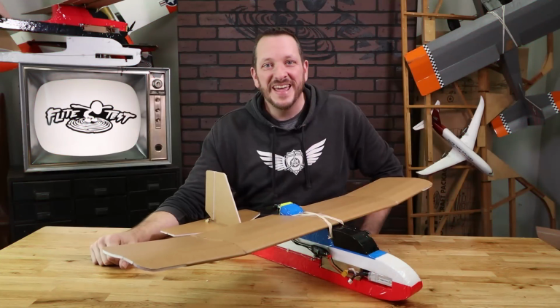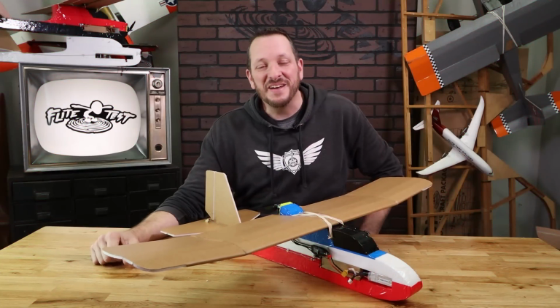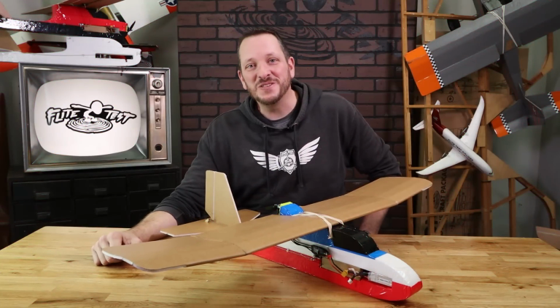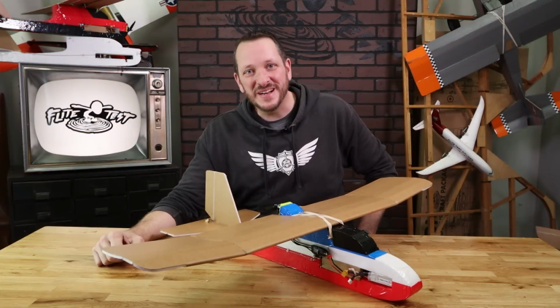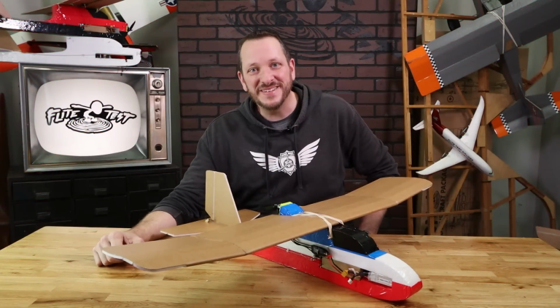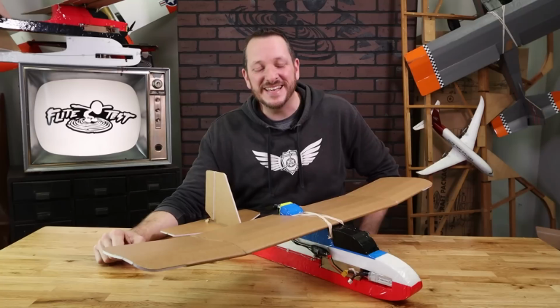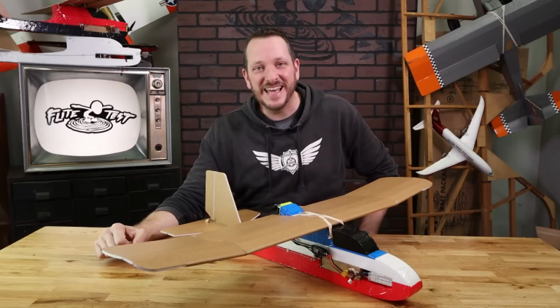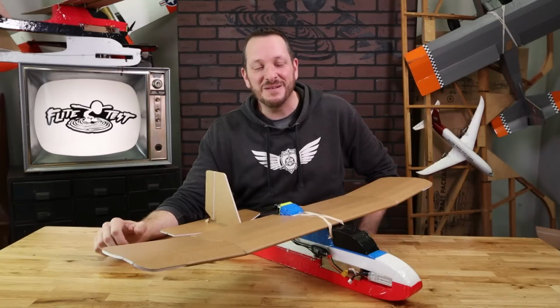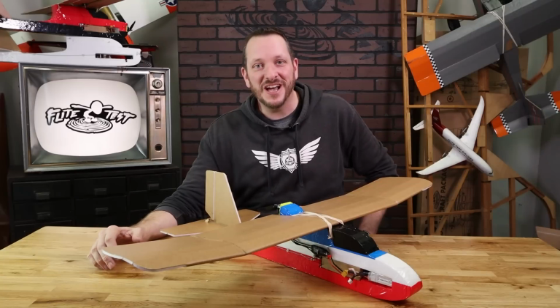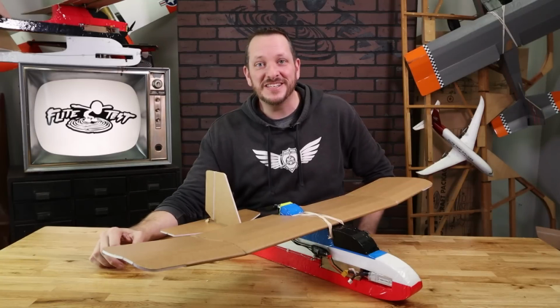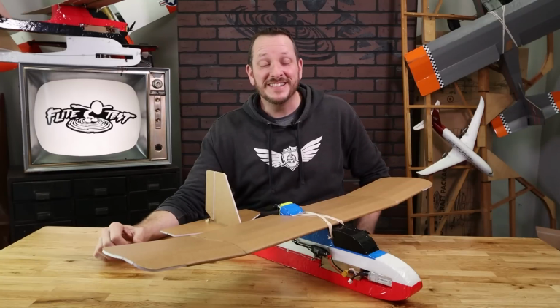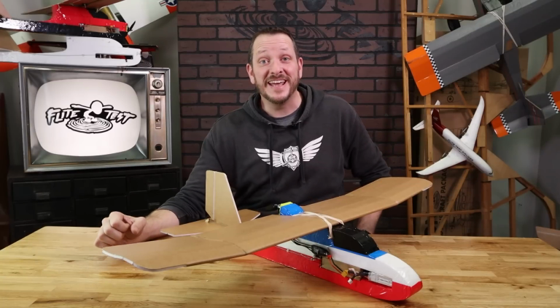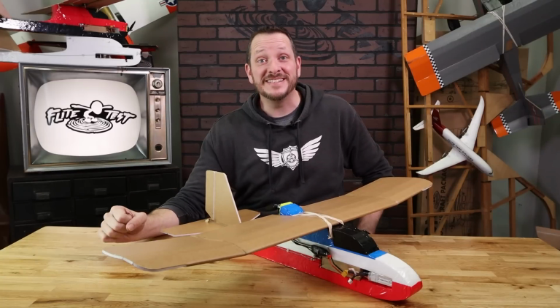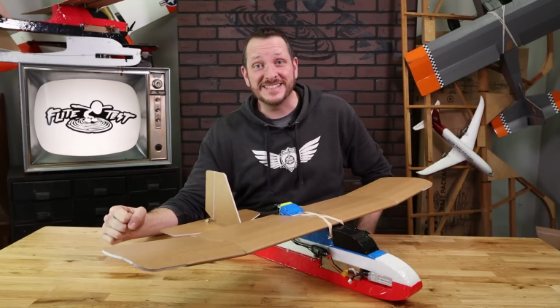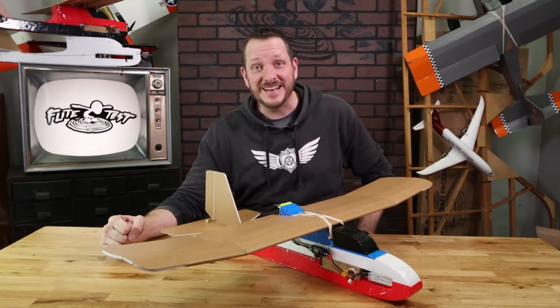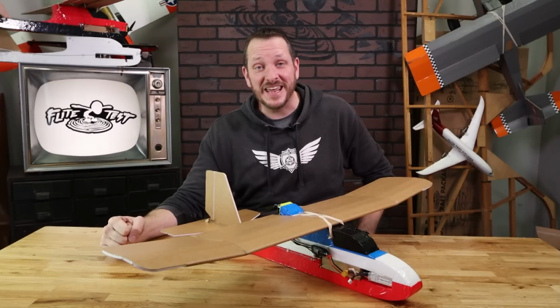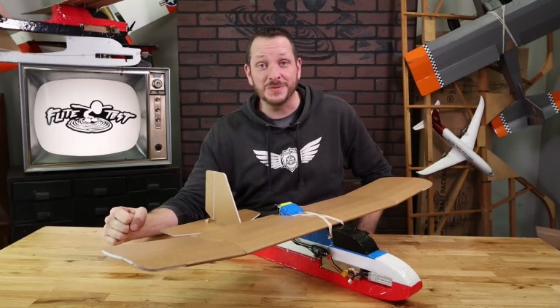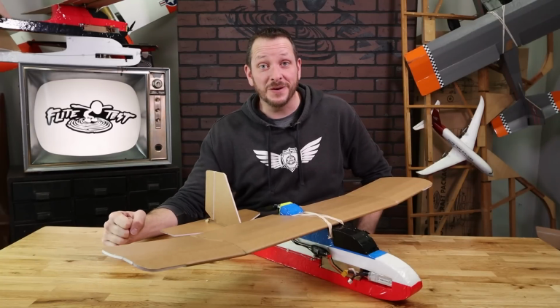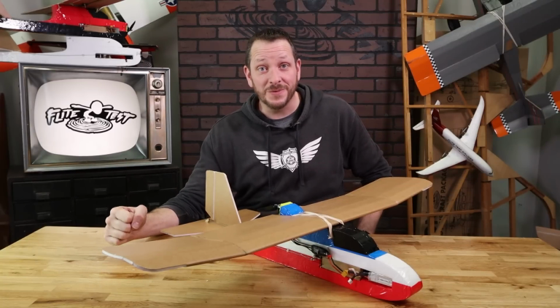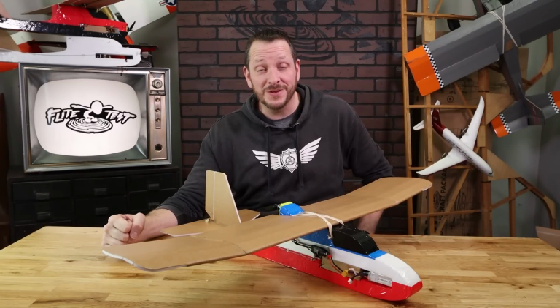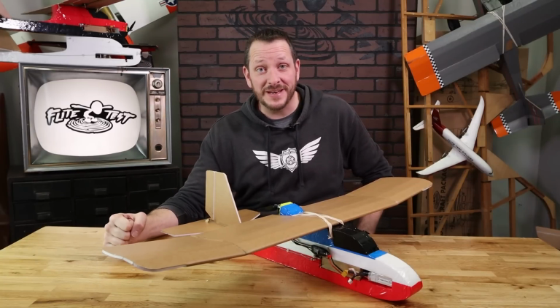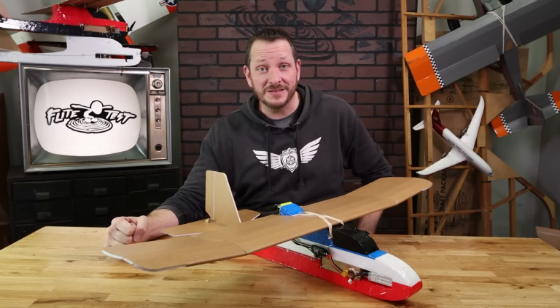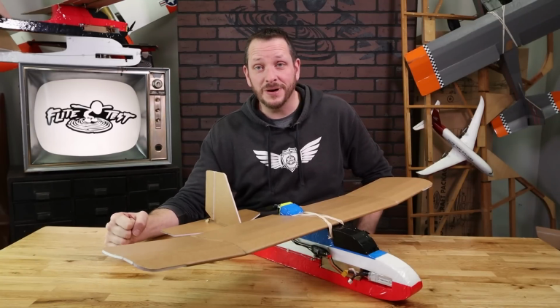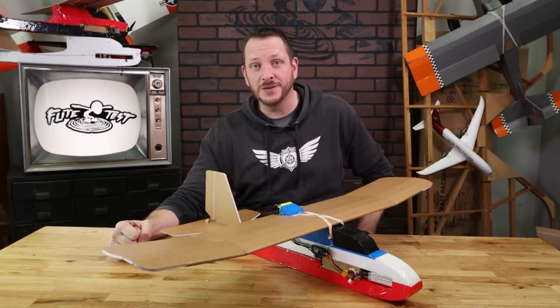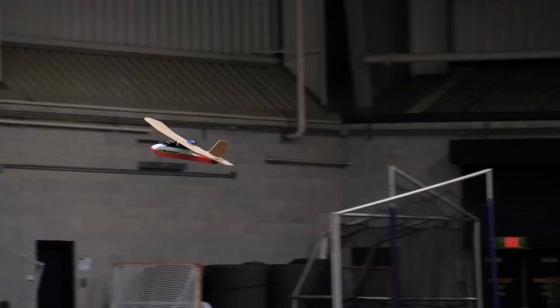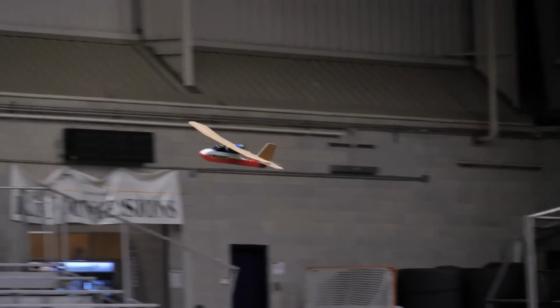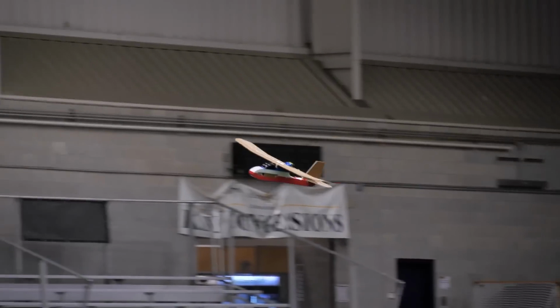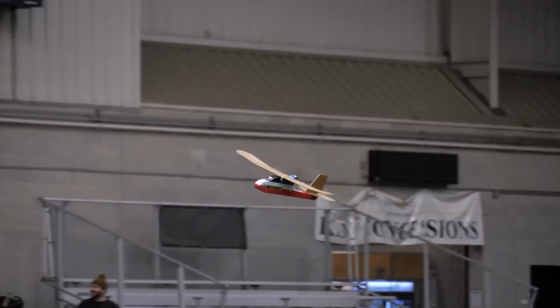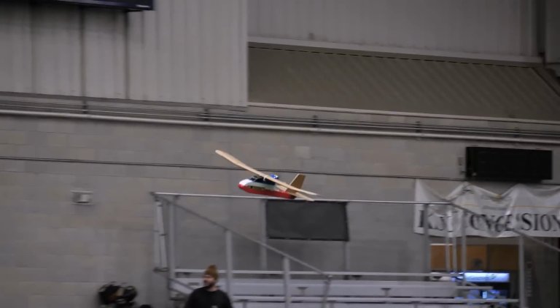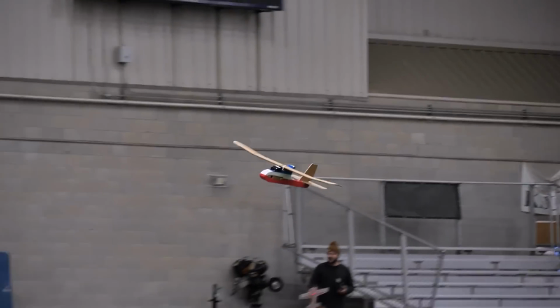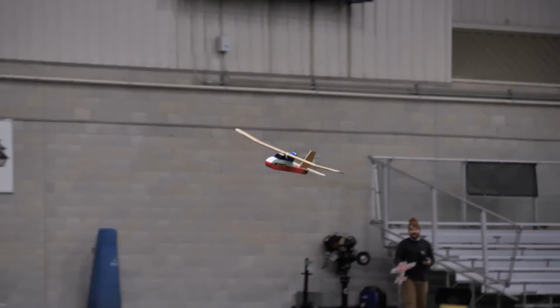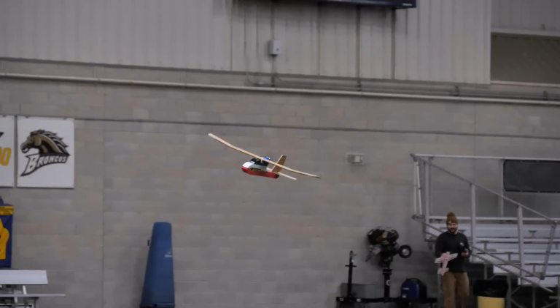Hey friends, welcome to Flight Test Tech. I'm Josh. Today is an exciting day because we are thrilled to announce a project we've been working on for almost a year.